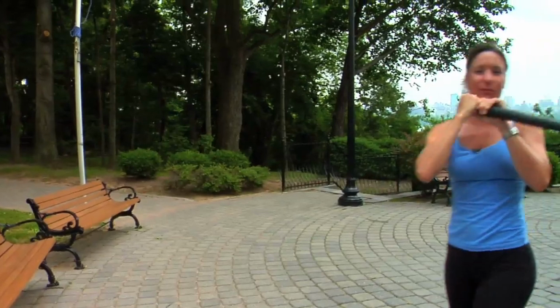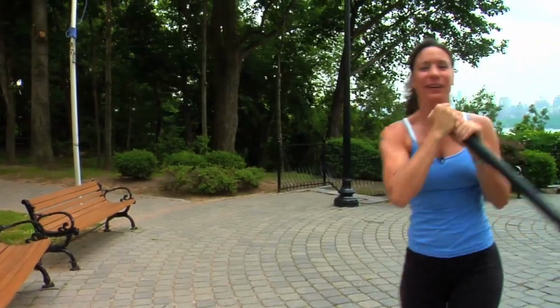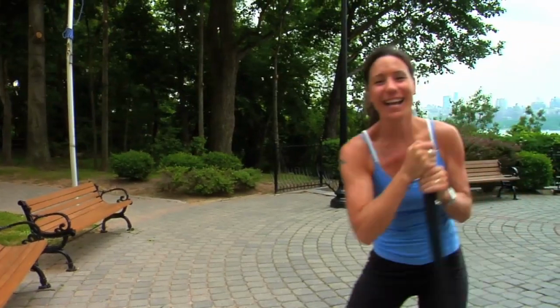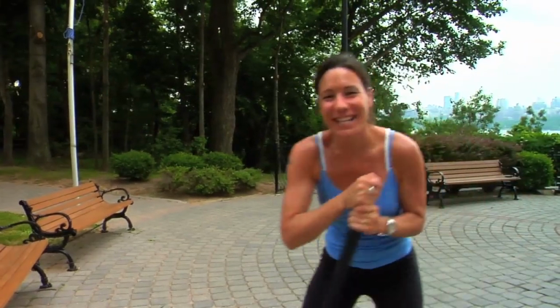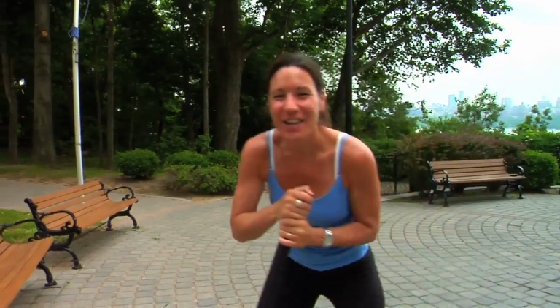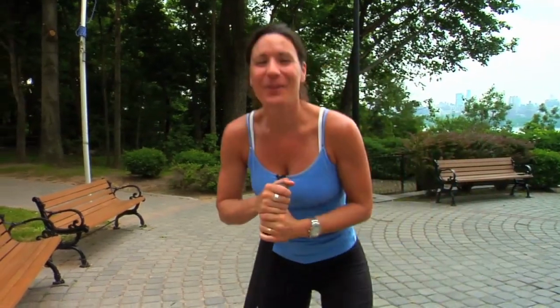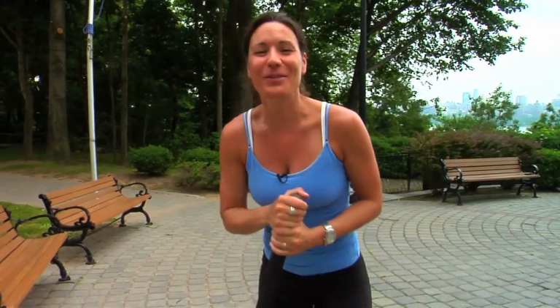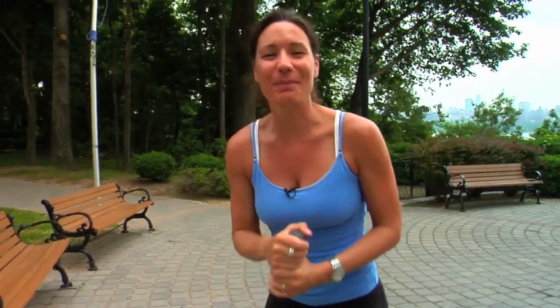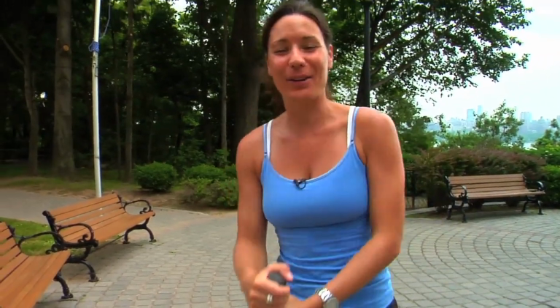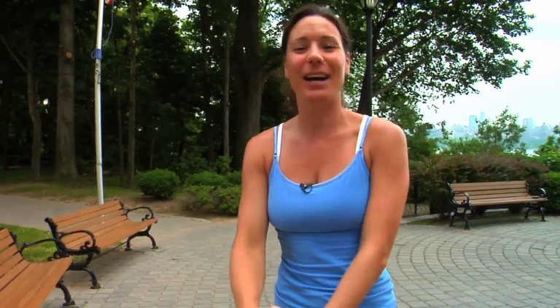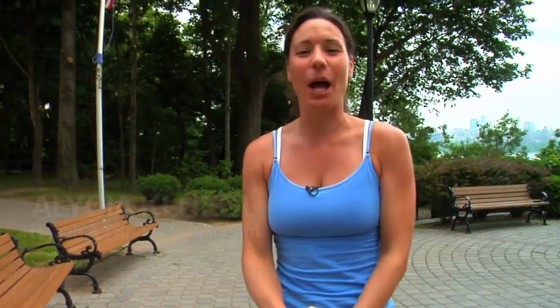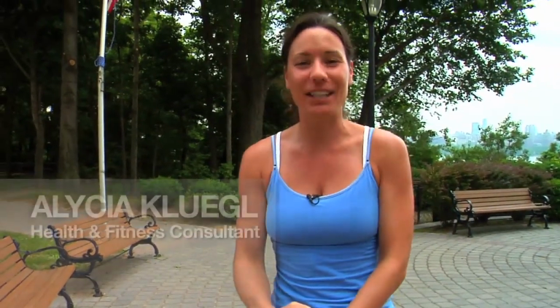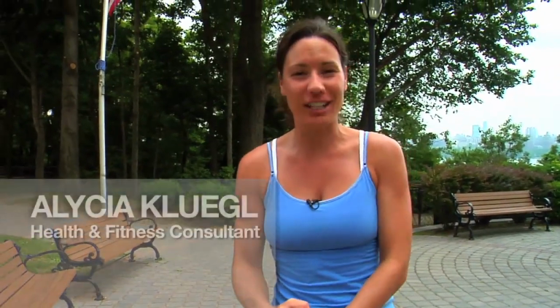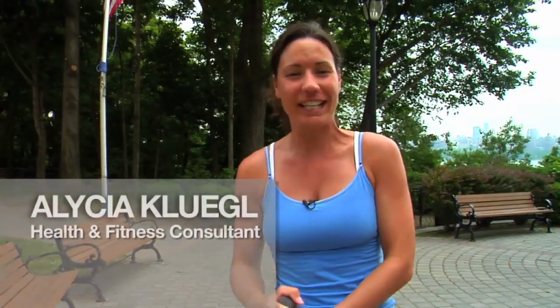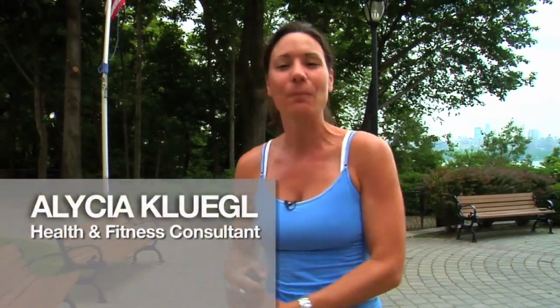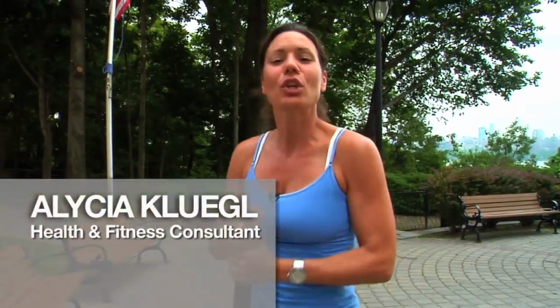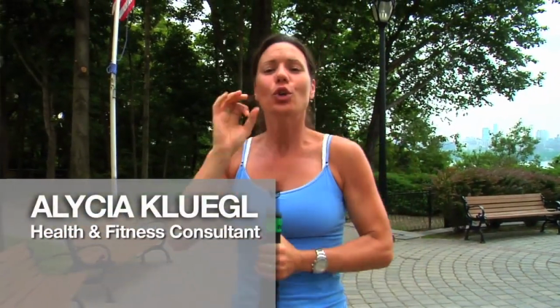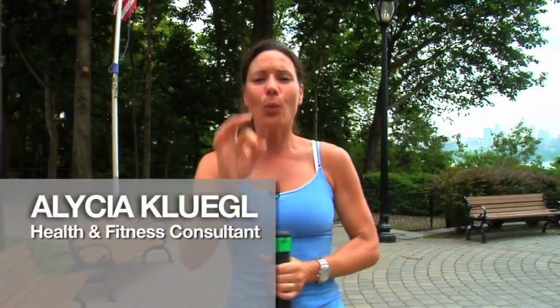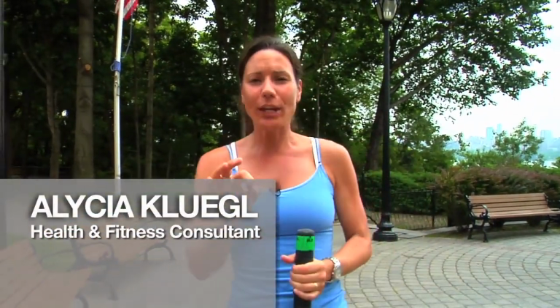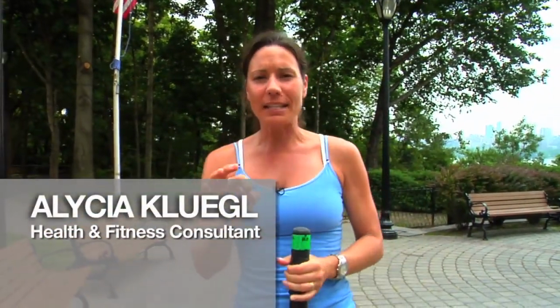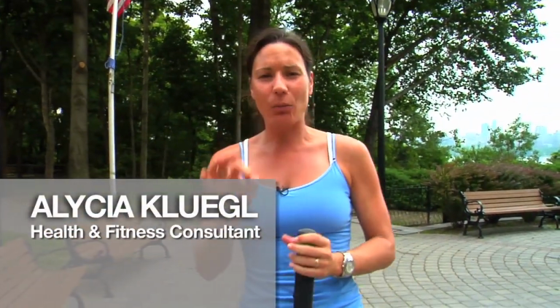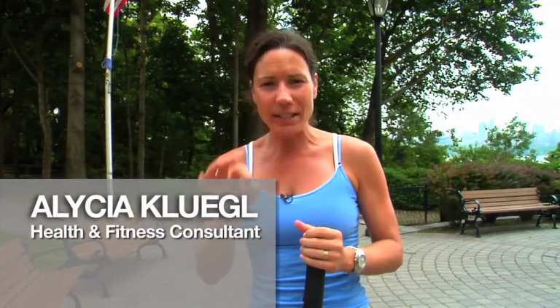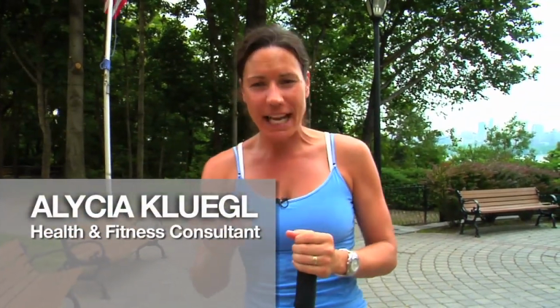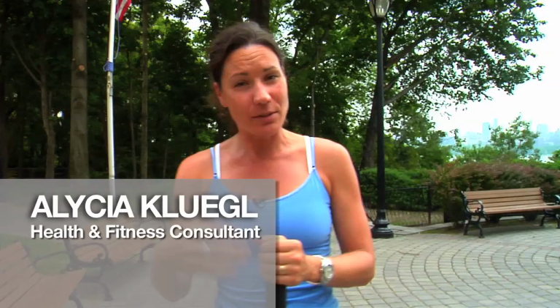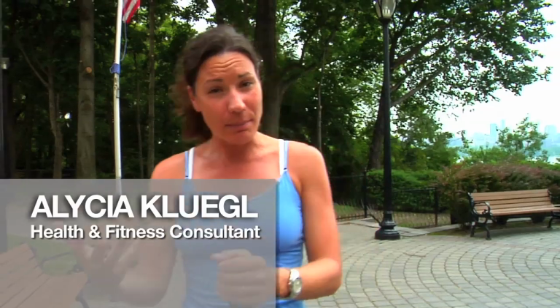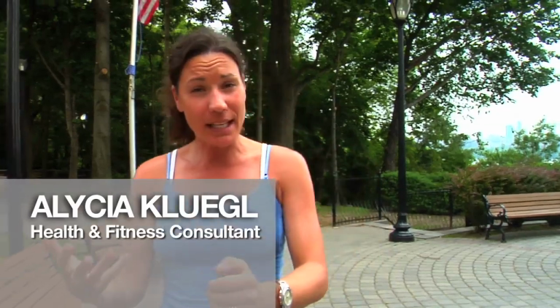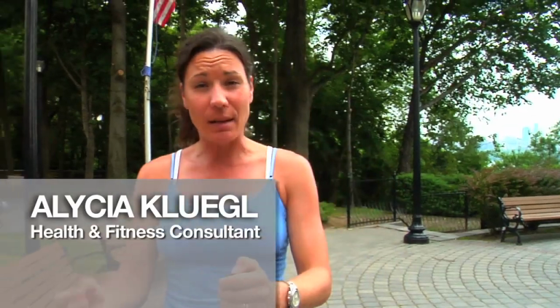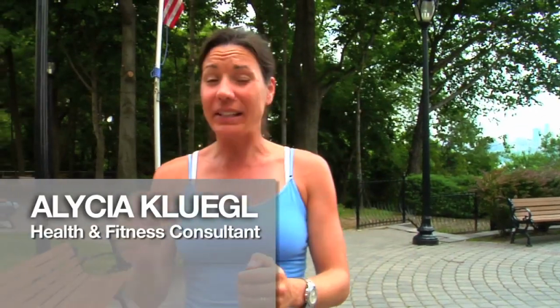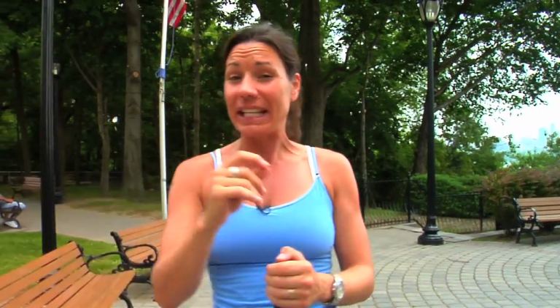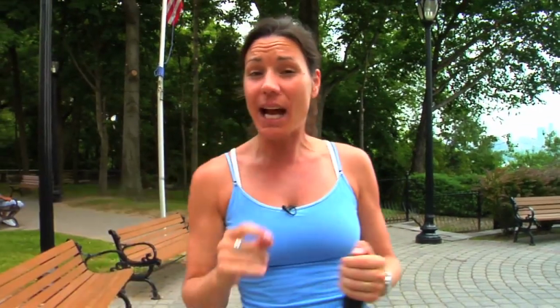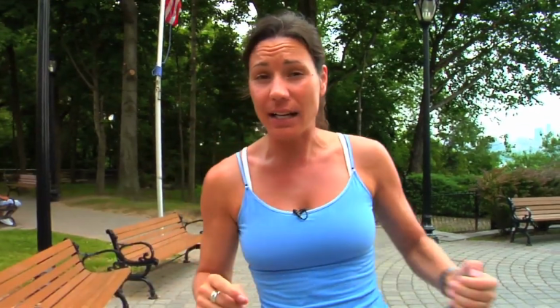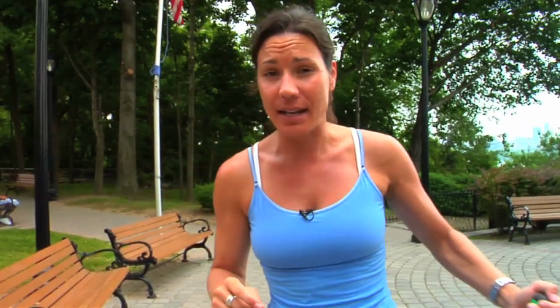Hi guys! Welcome to Empower Your Body. I'm Alicia Klegel. Your workout today, once again, is mimicking something Lady Gaga does.